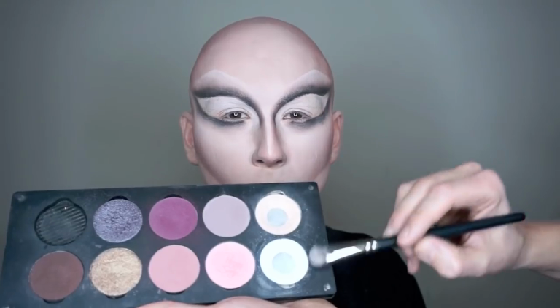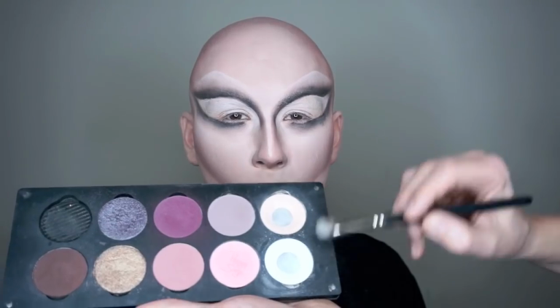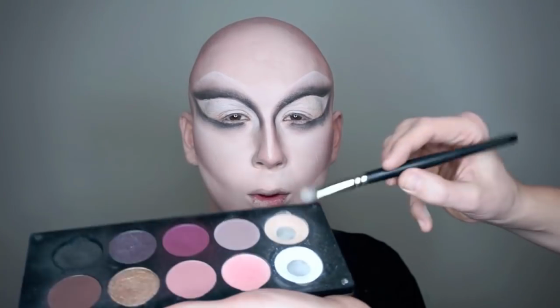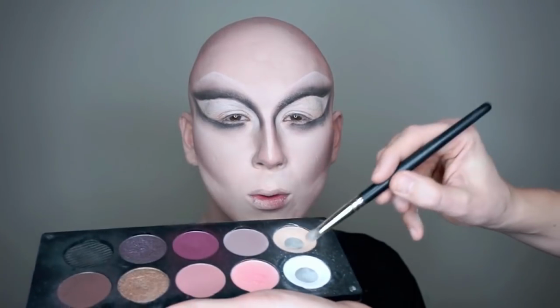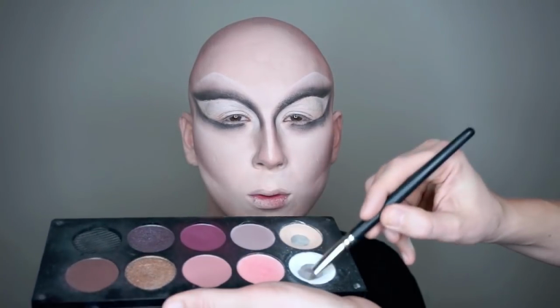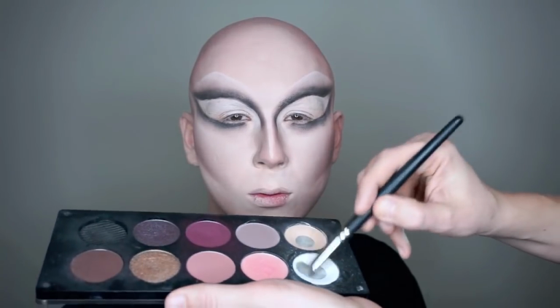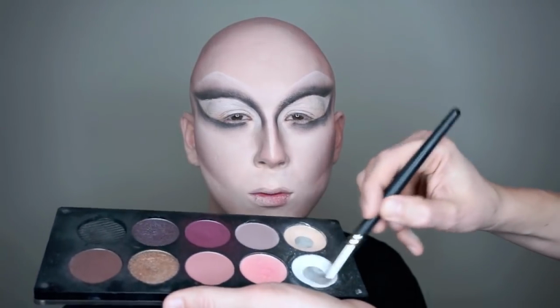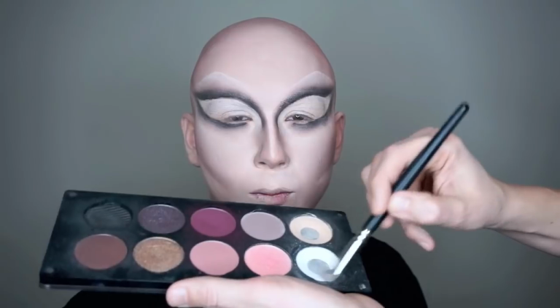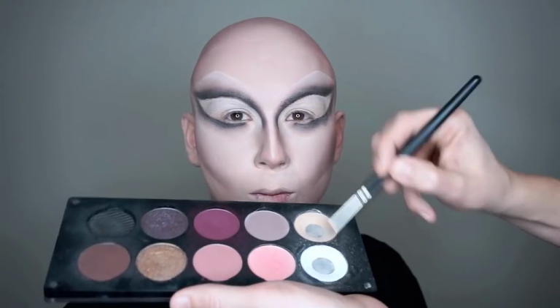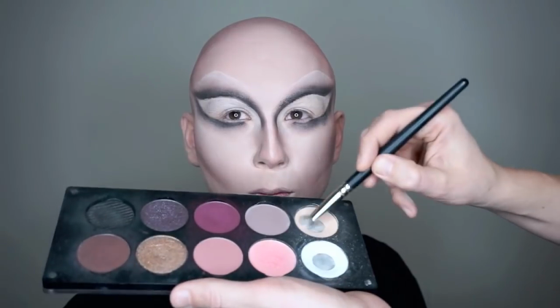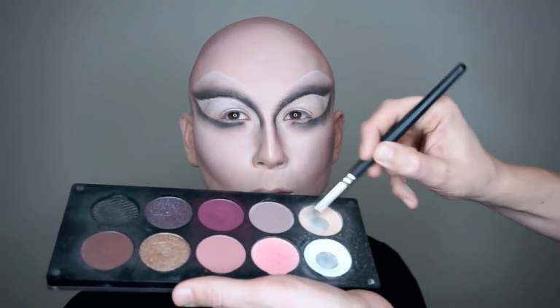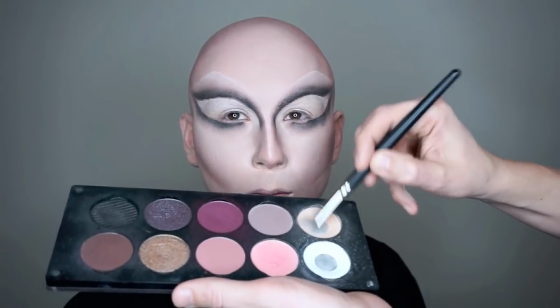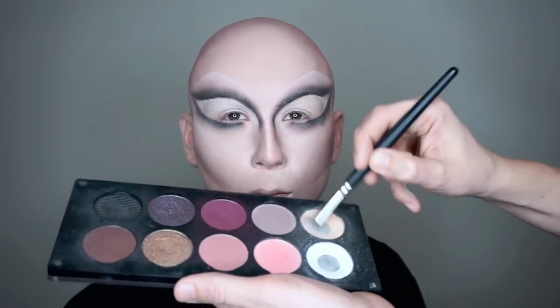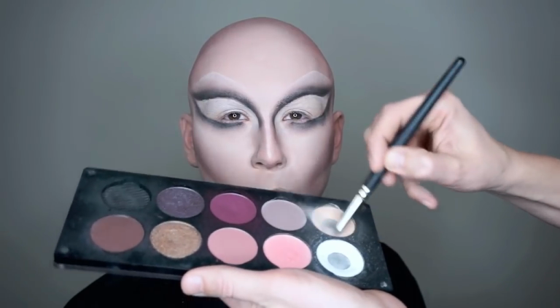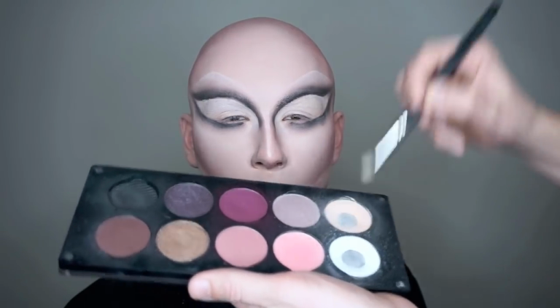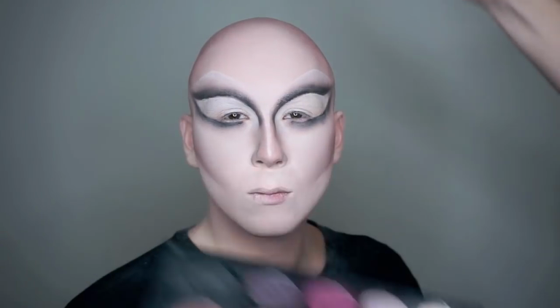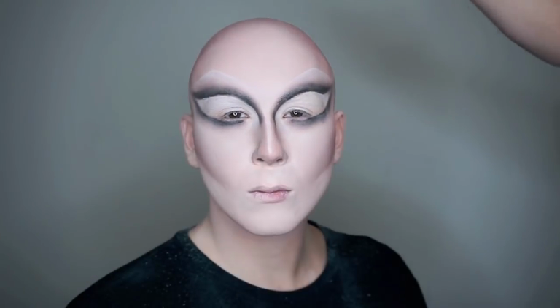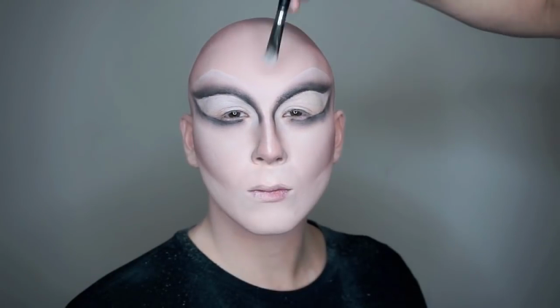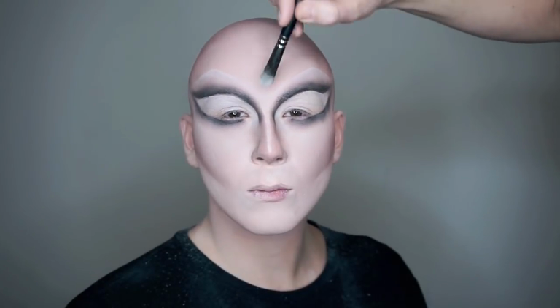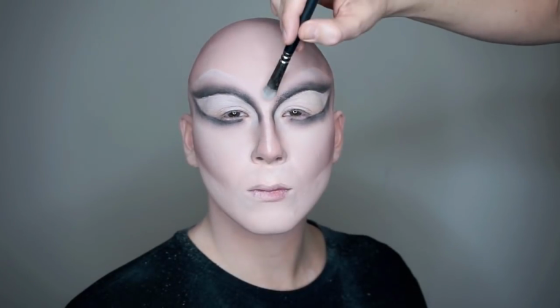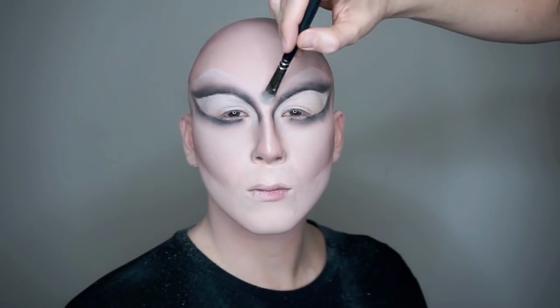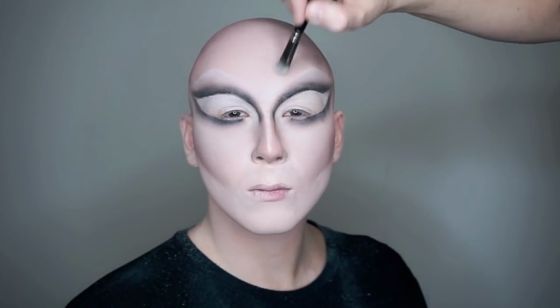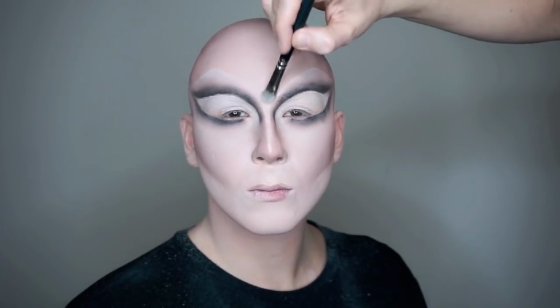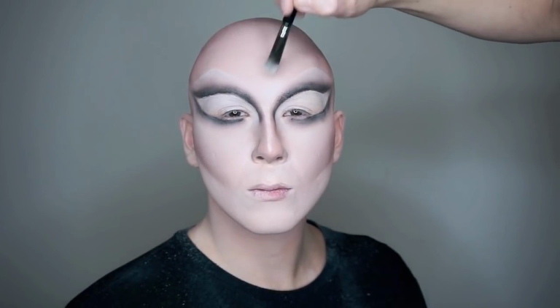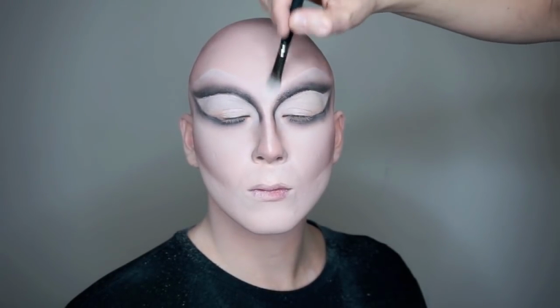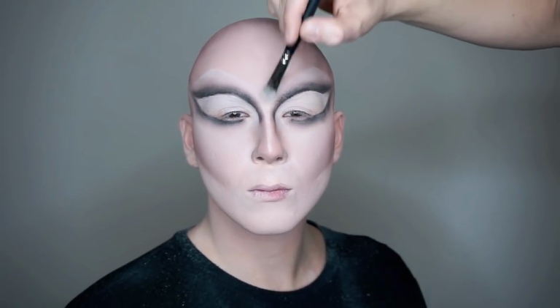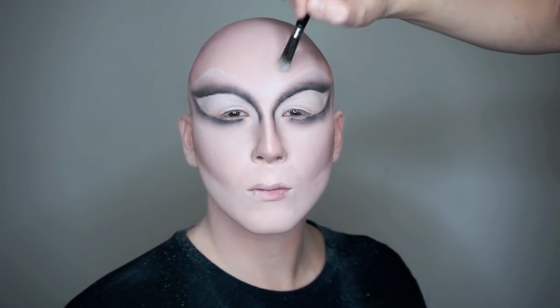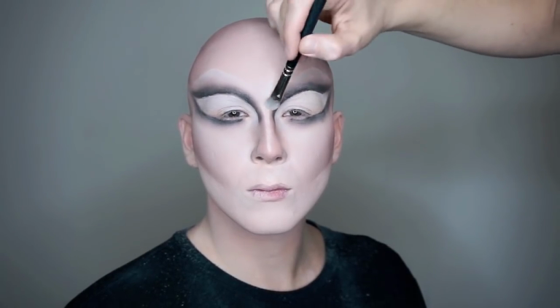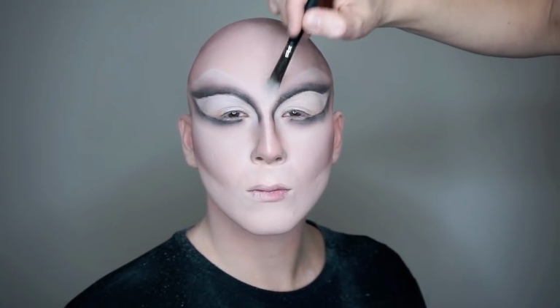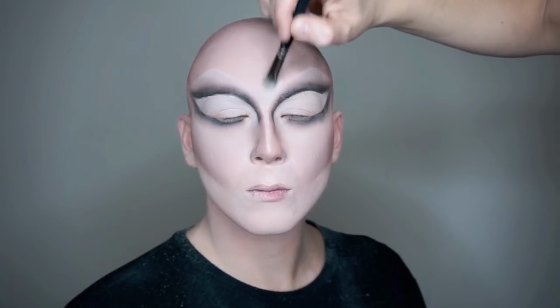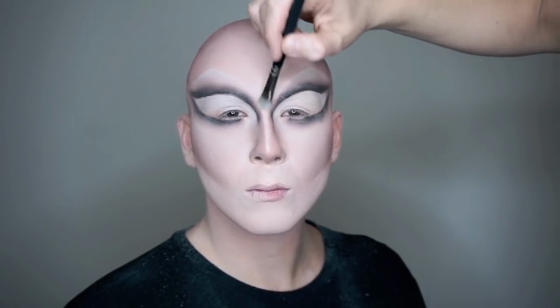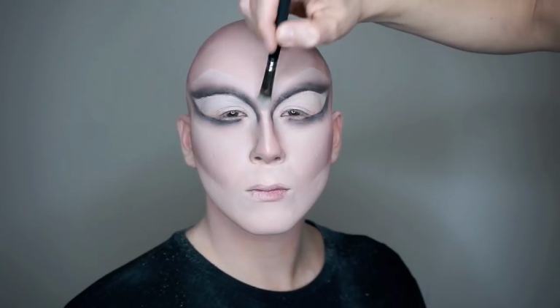To avoid any unibrow effect, you mix Blanc and Sheer and smooth out the area between the eyes with a big brush.